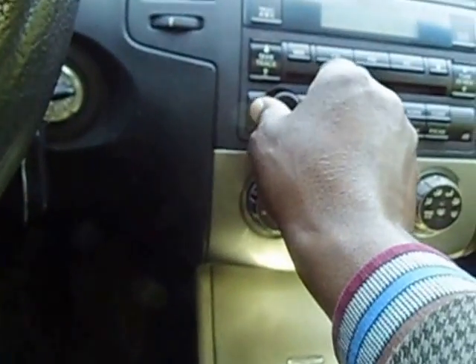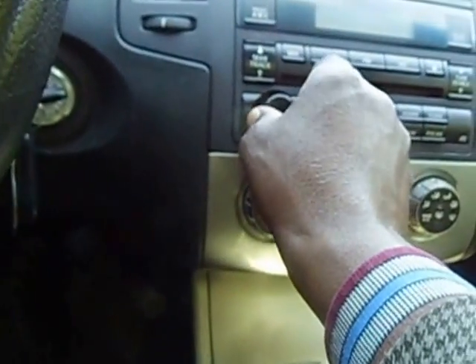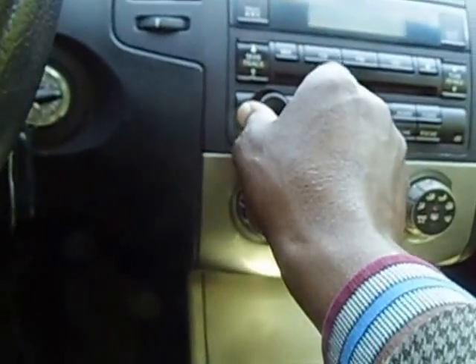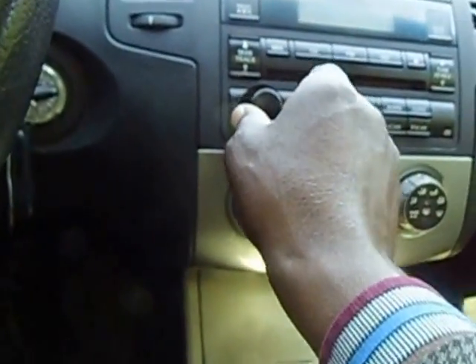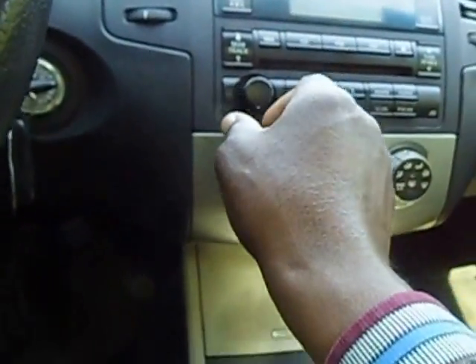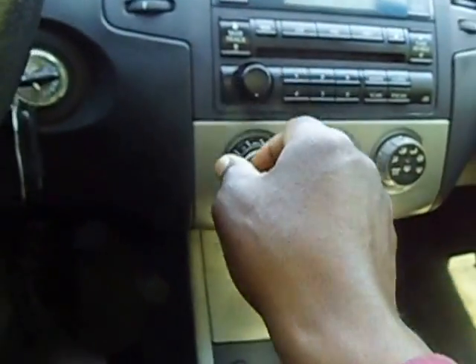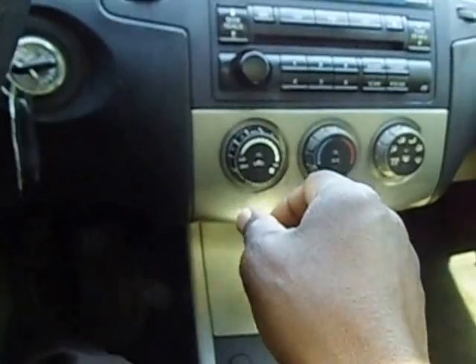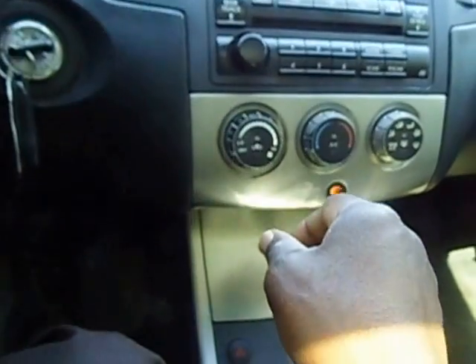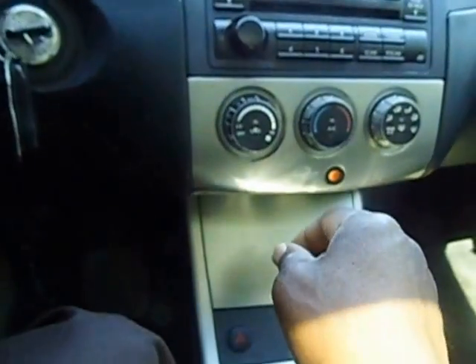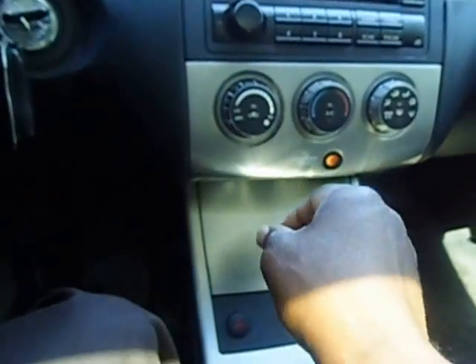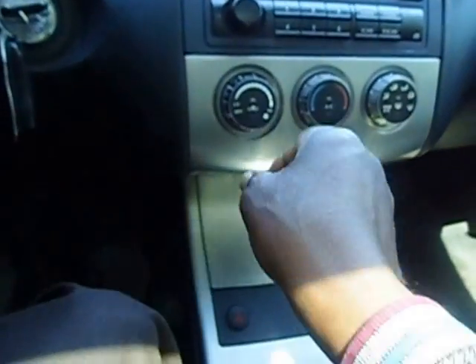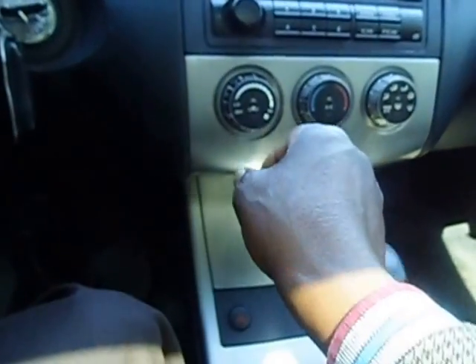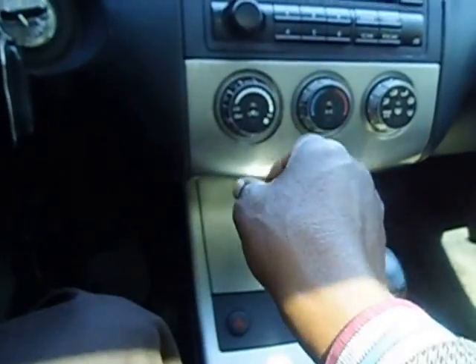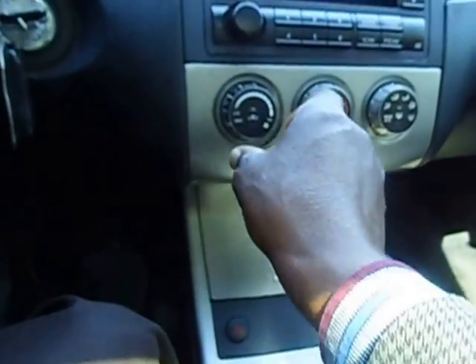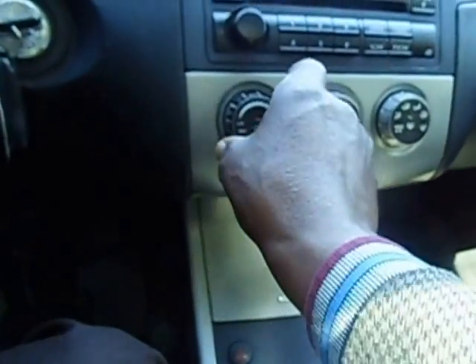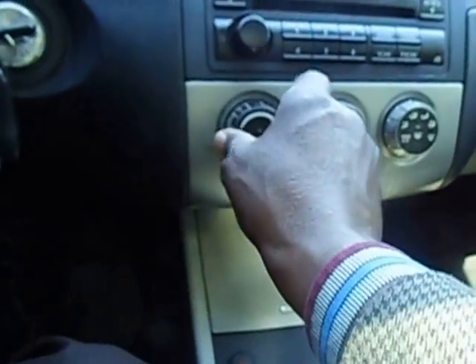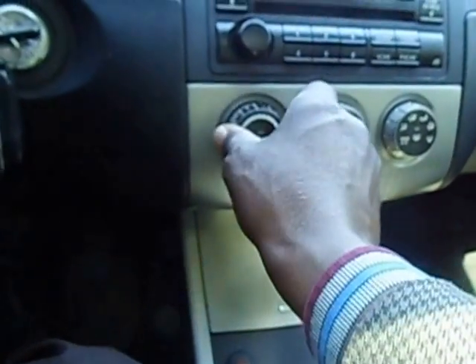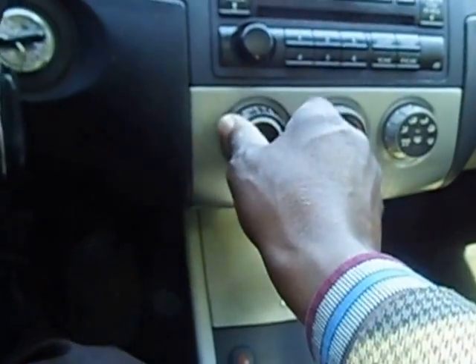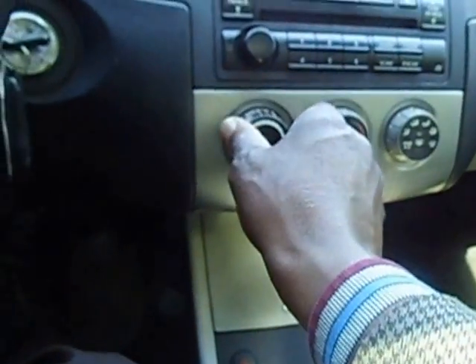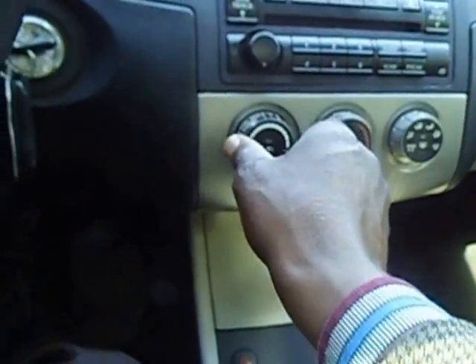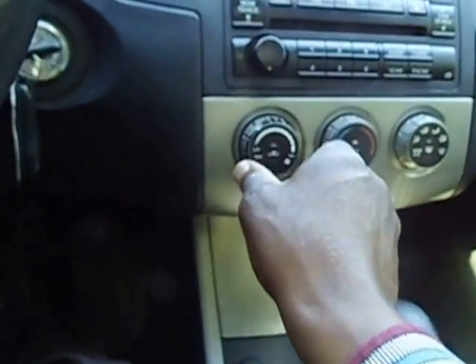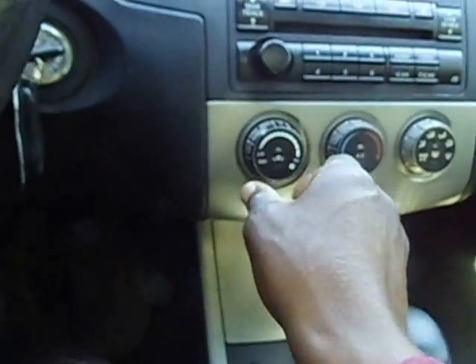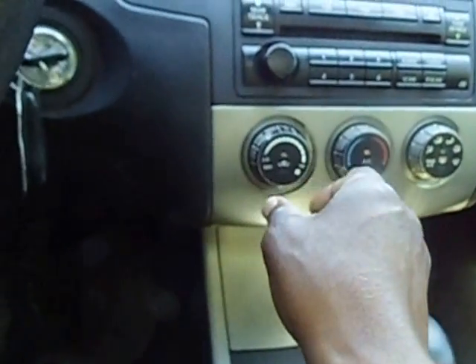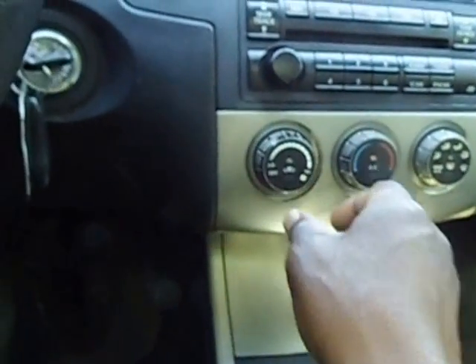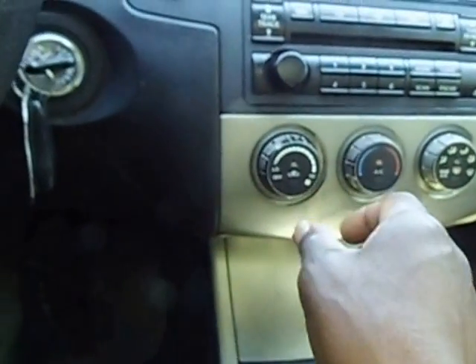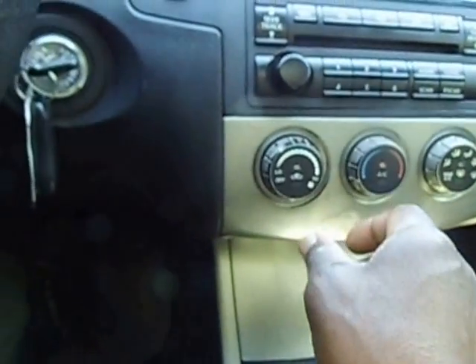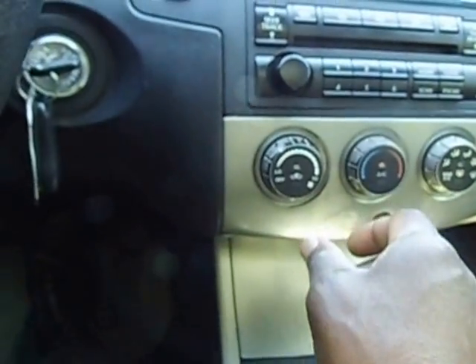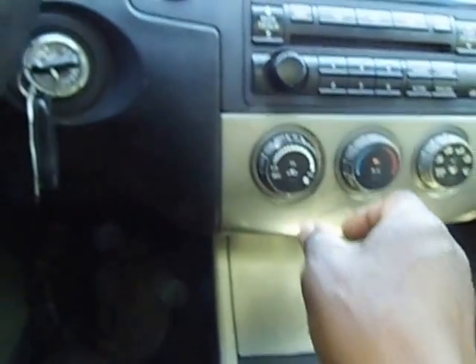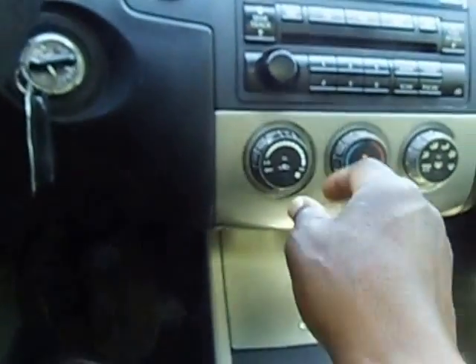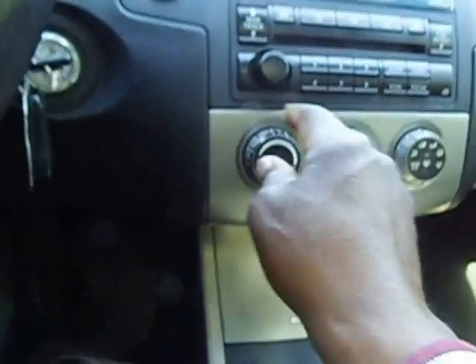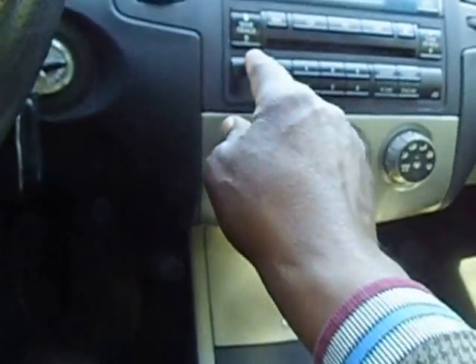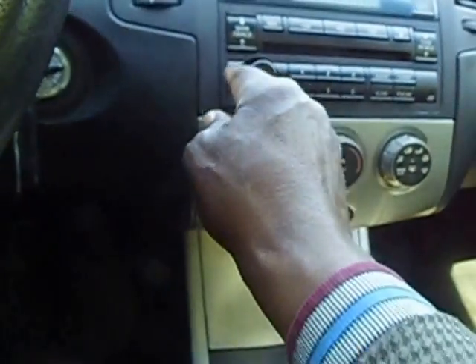The radio works, the AC works, everything works.